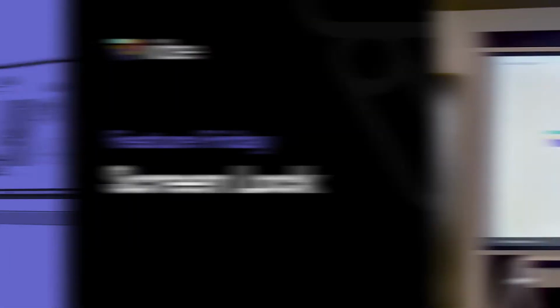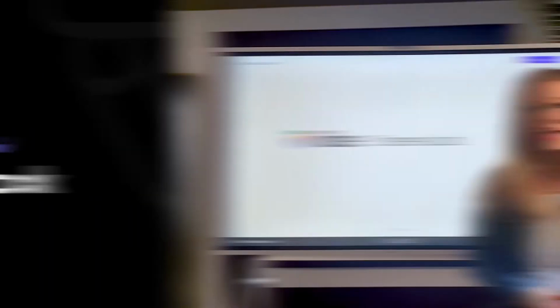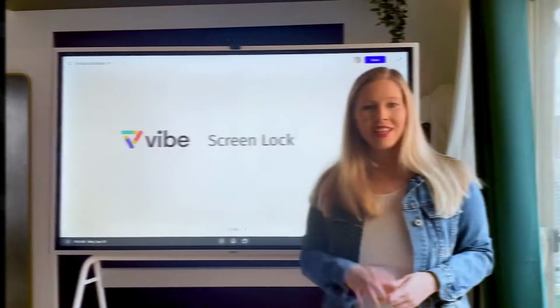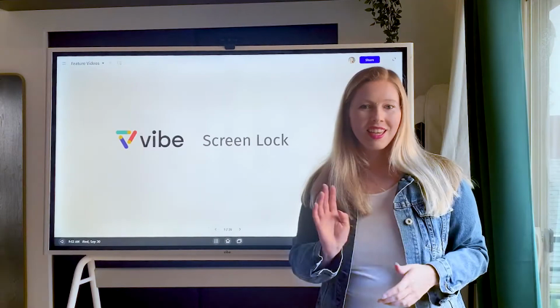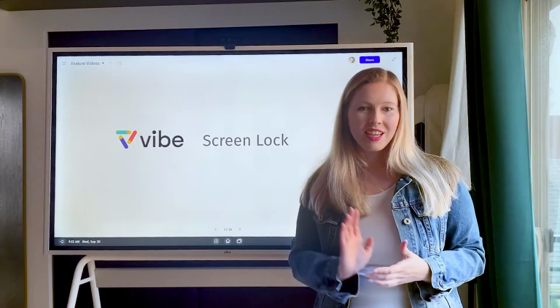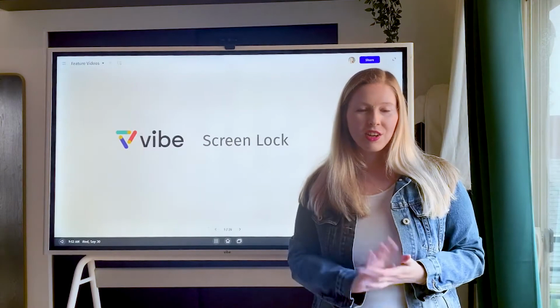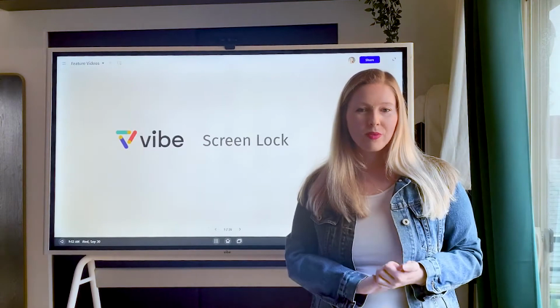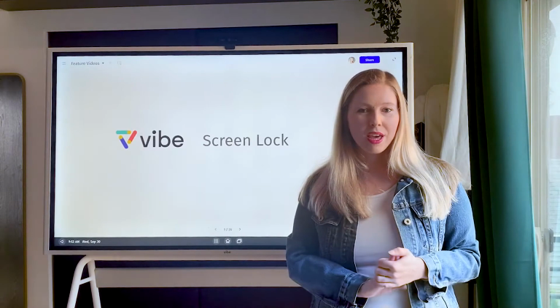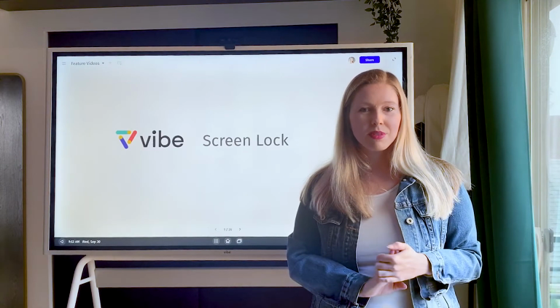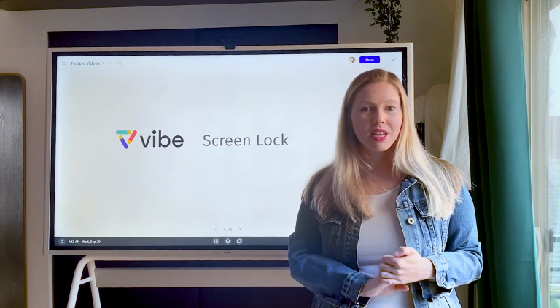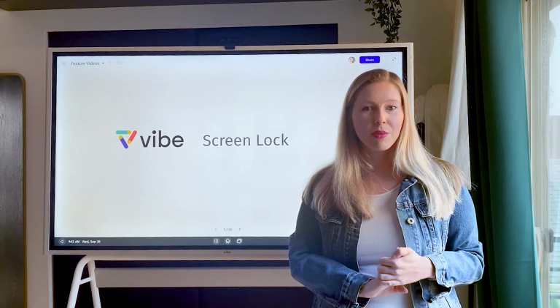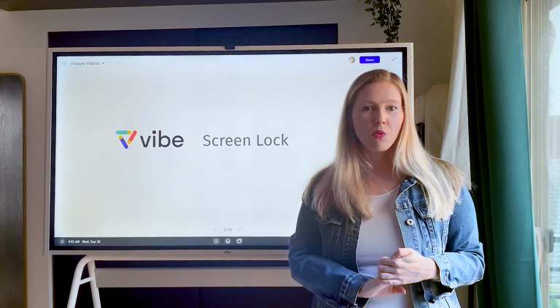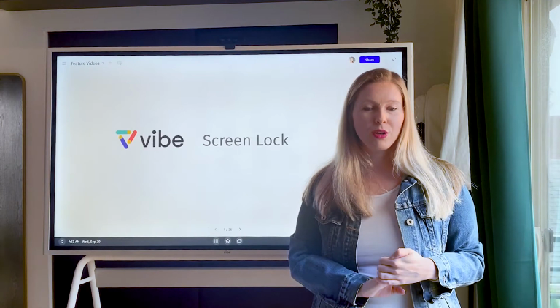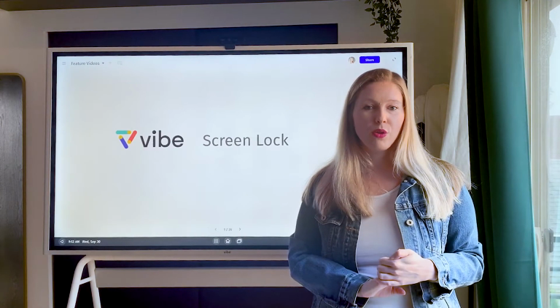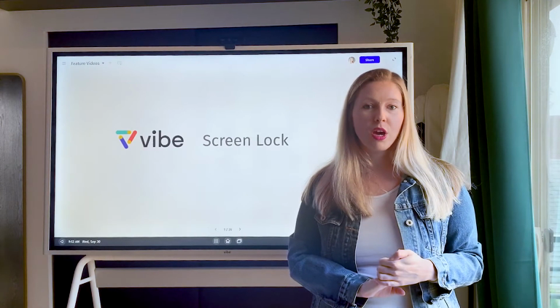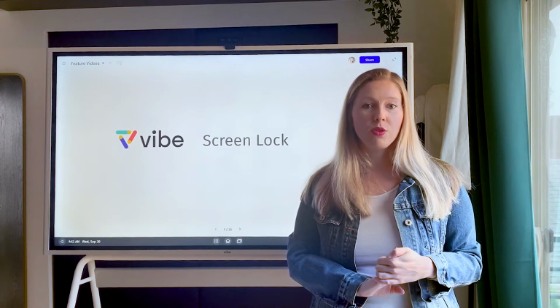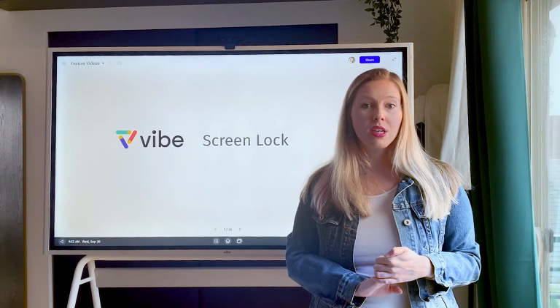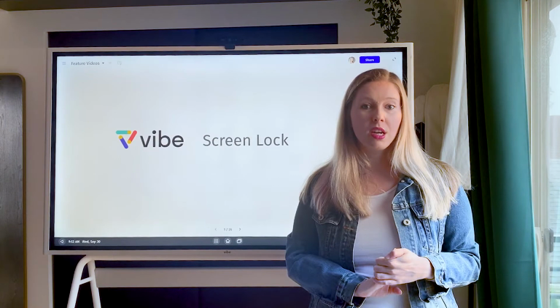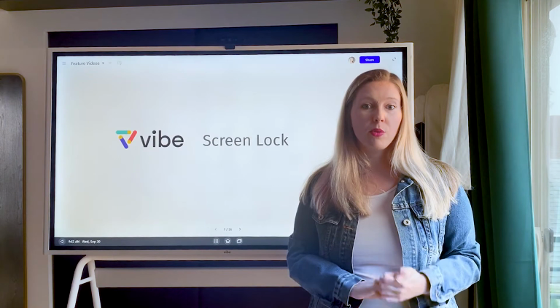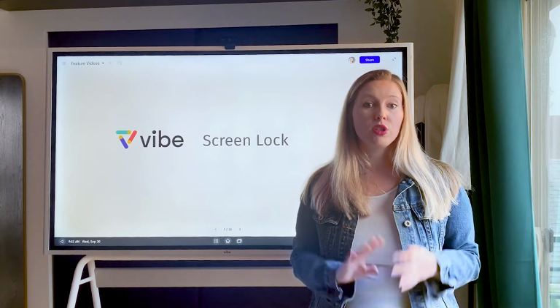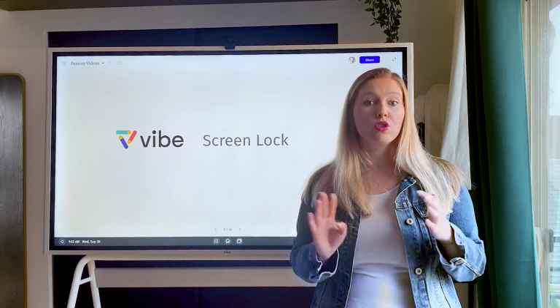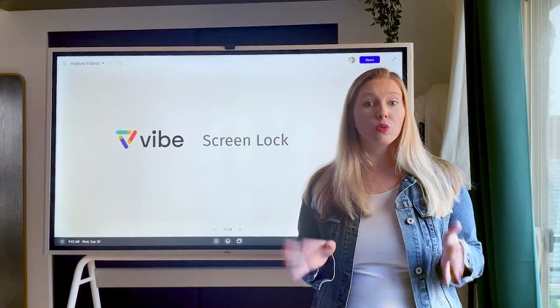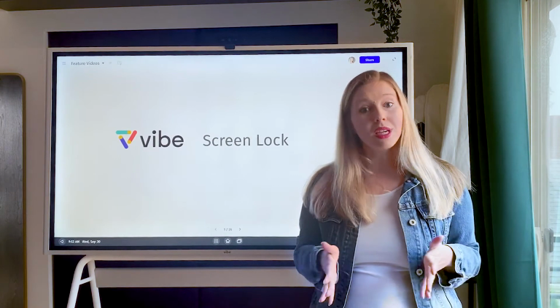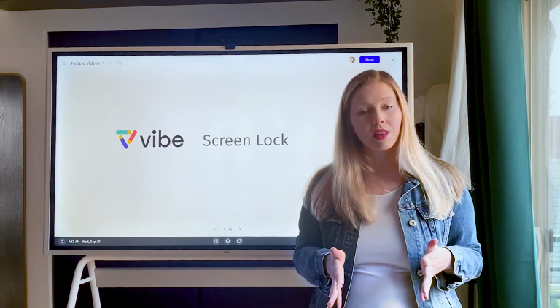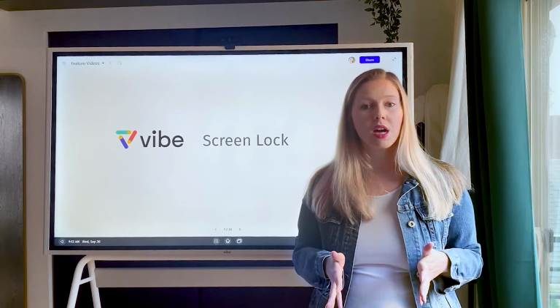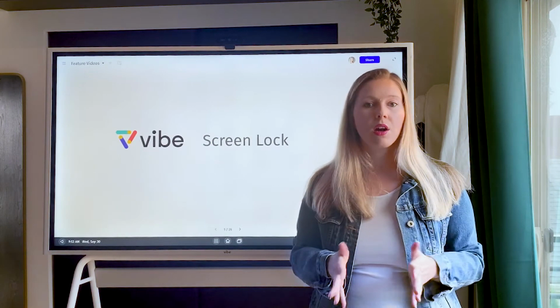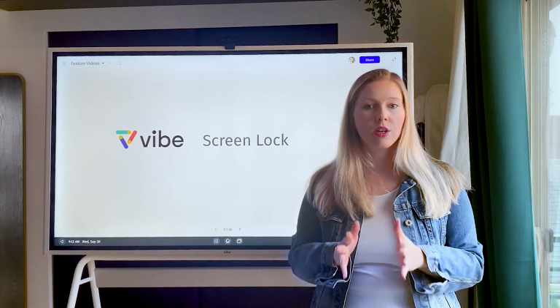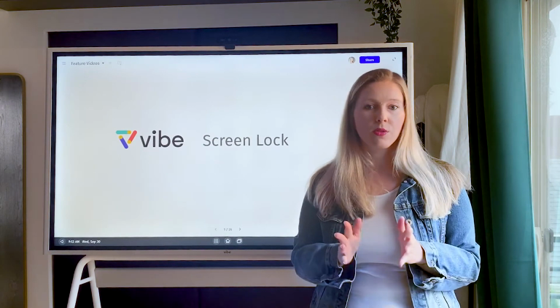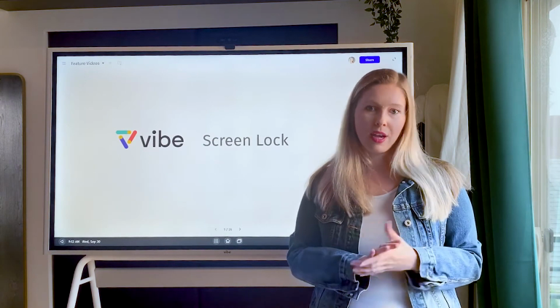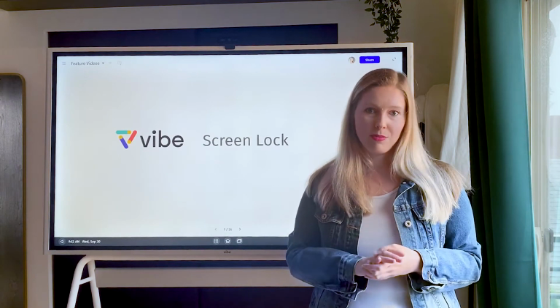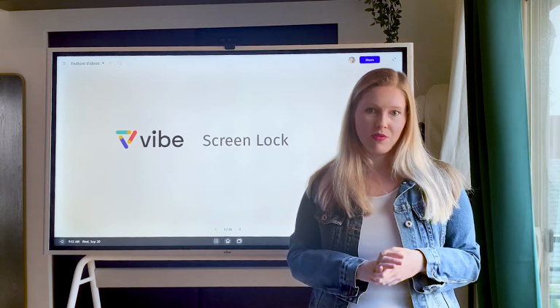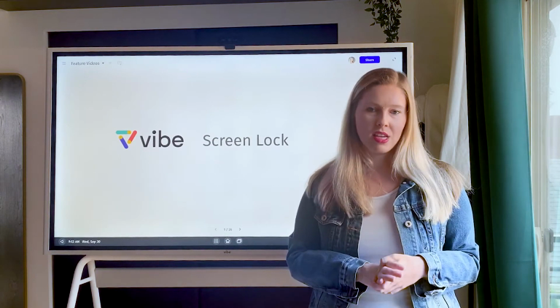Hi, Katie here at Vibe. Today I'm going to walk you through how you can enable a screen lock on your Vibe device.